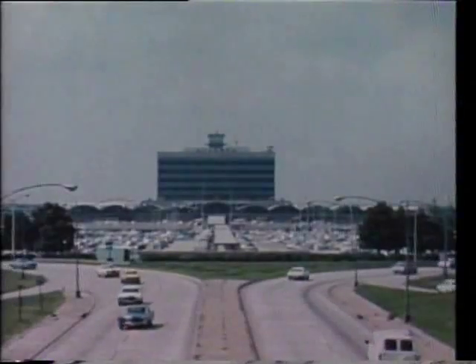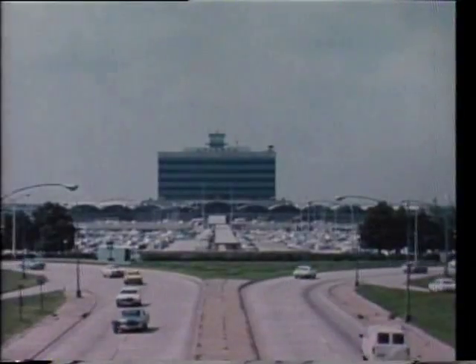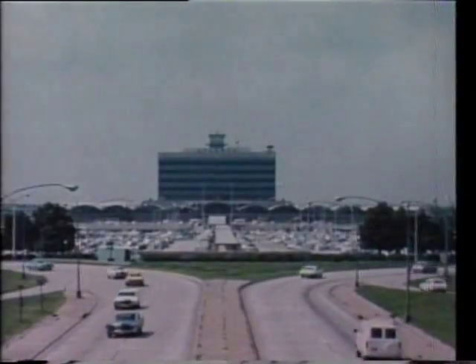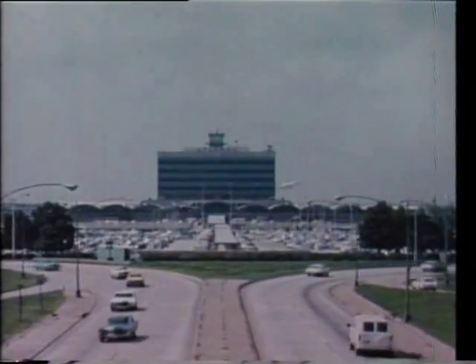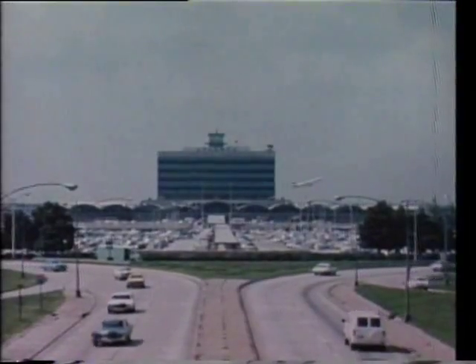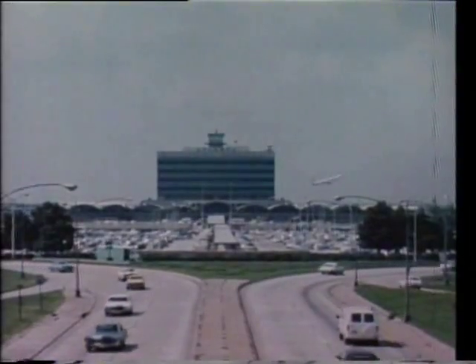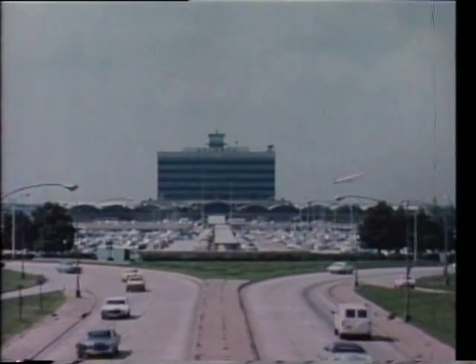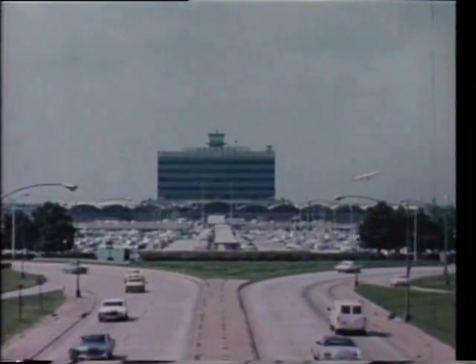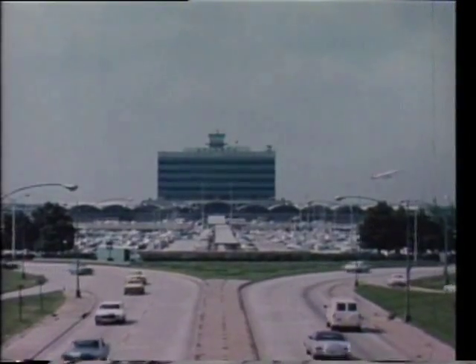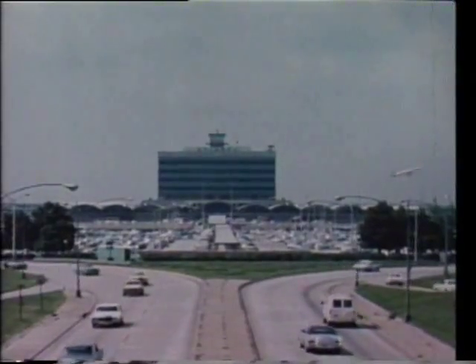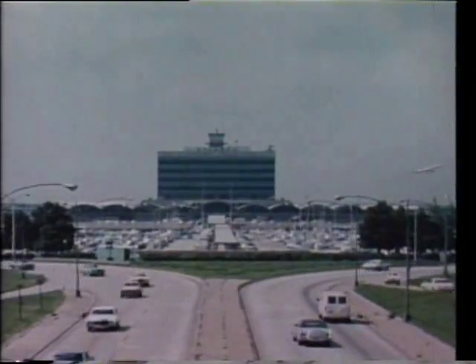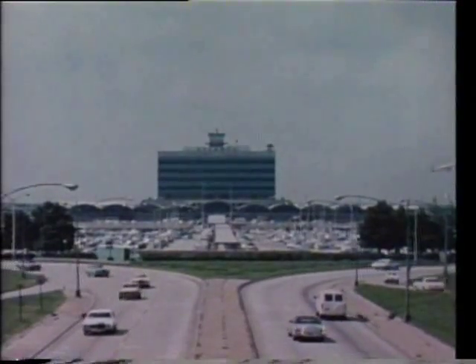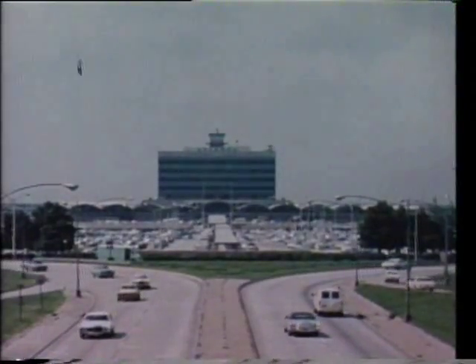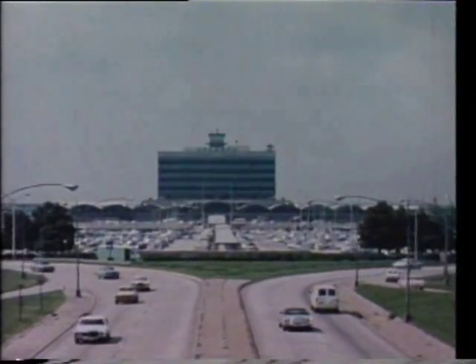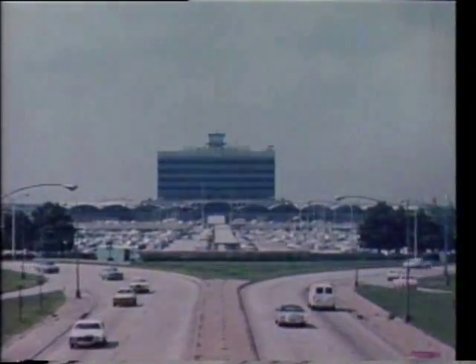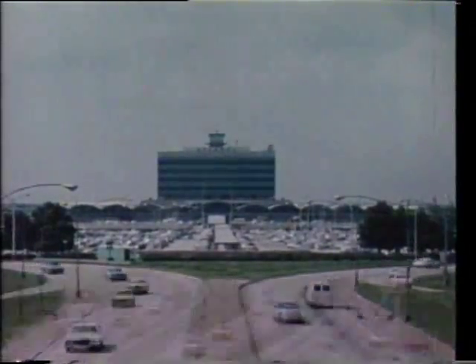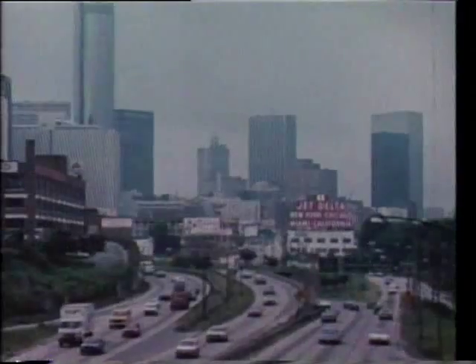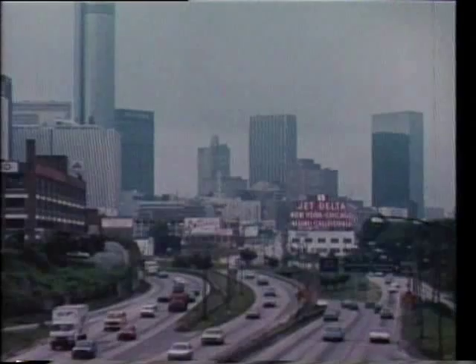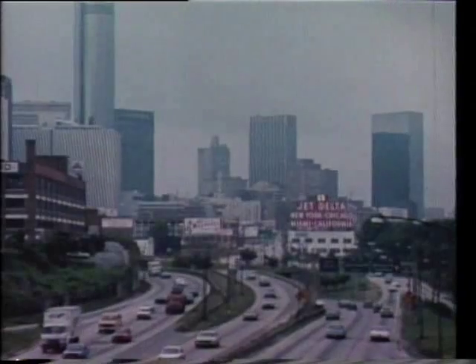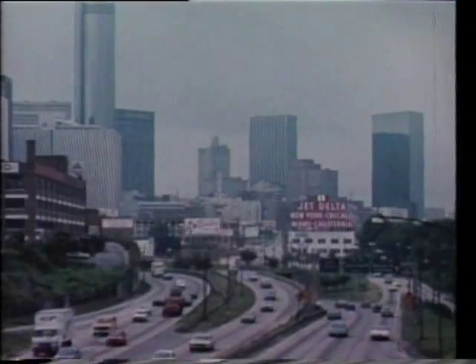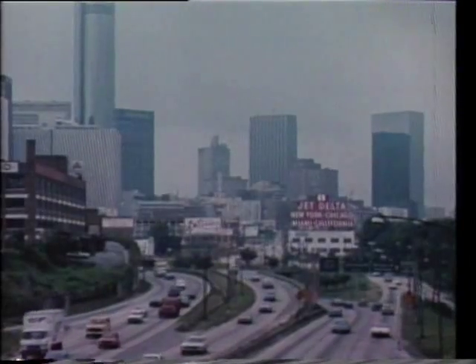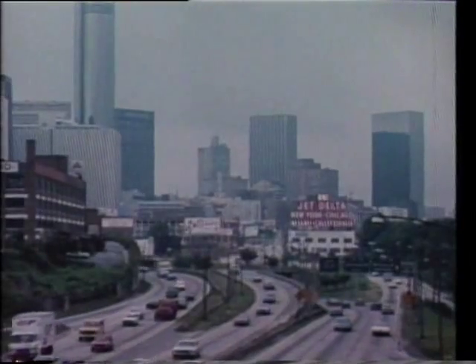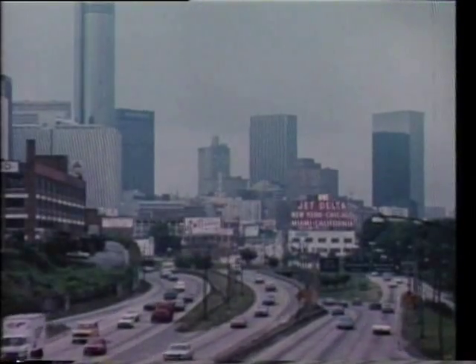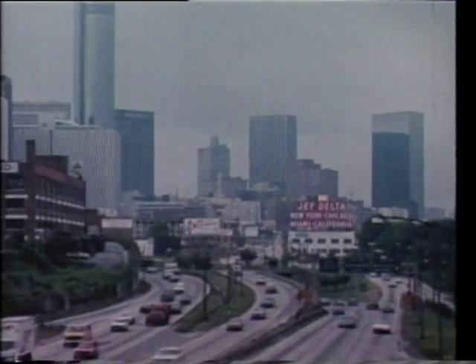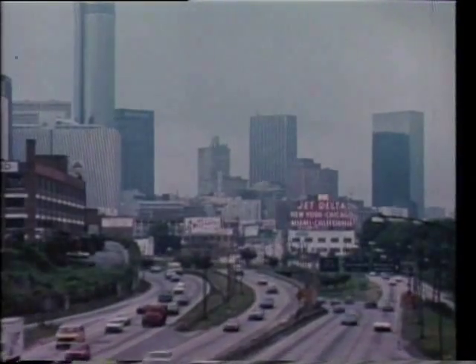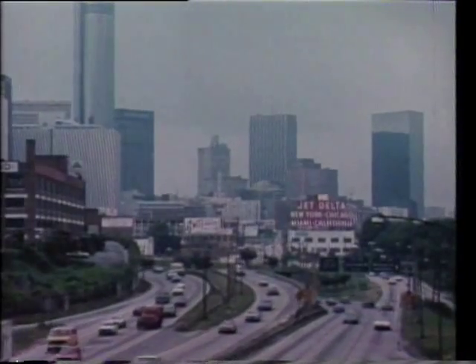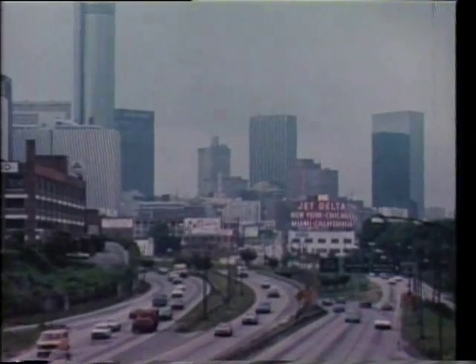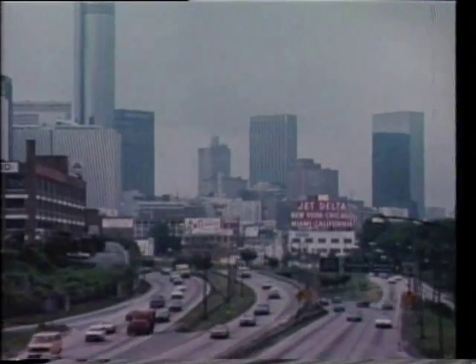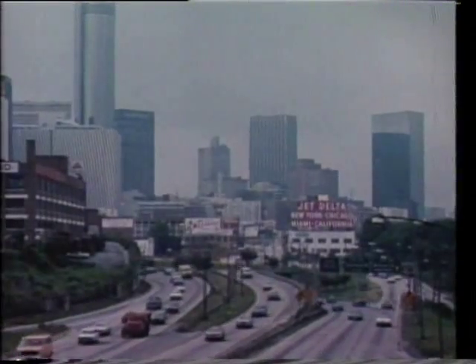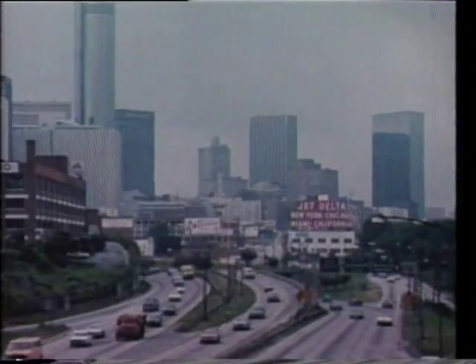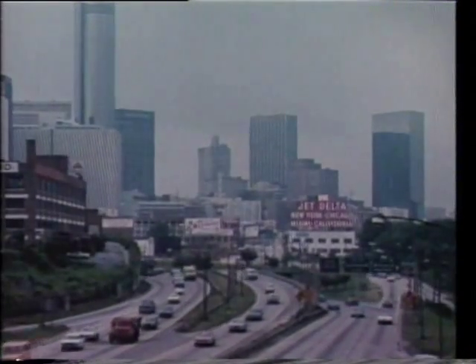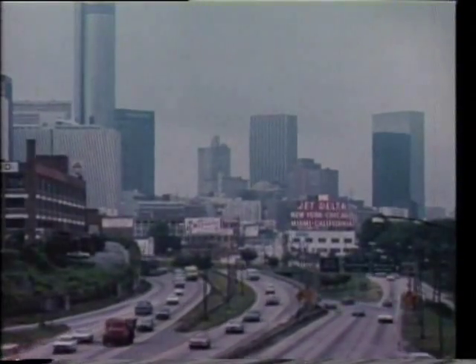Atlanta has very fine transportation. Whether it's by truck or bus or air, it's all right here in Atlanta.